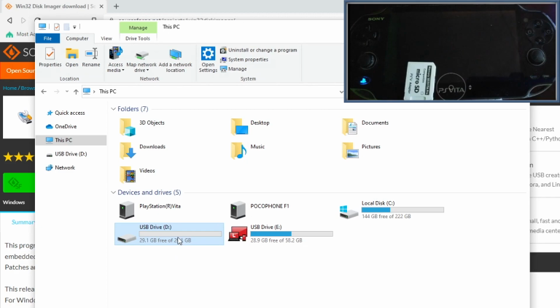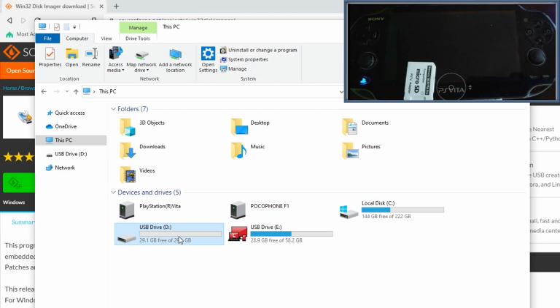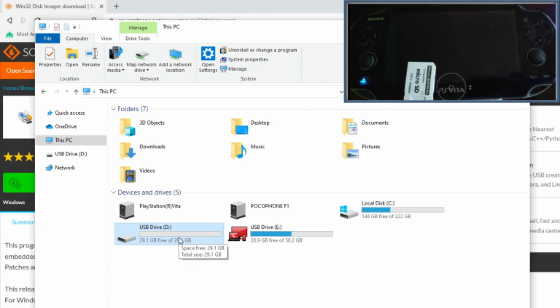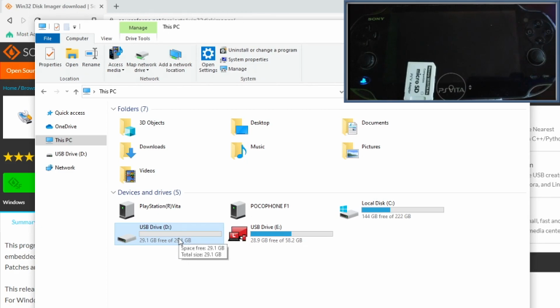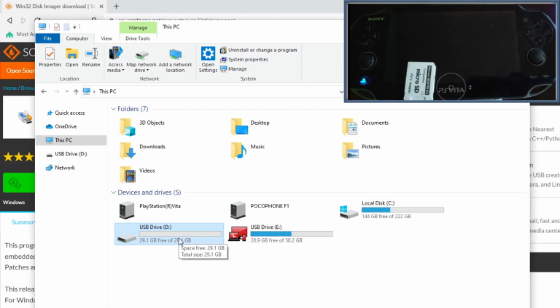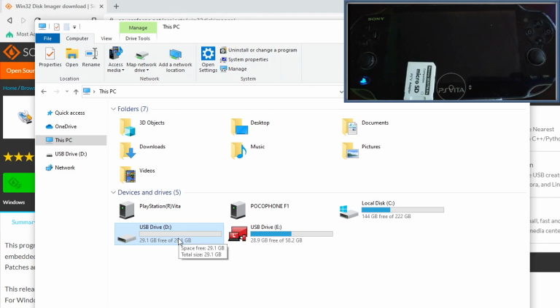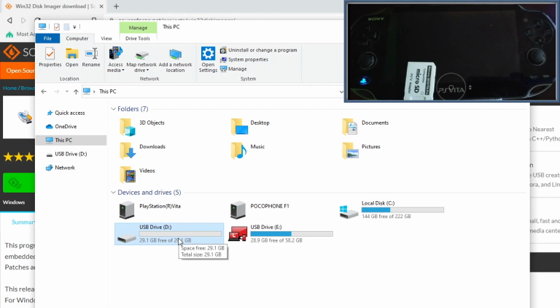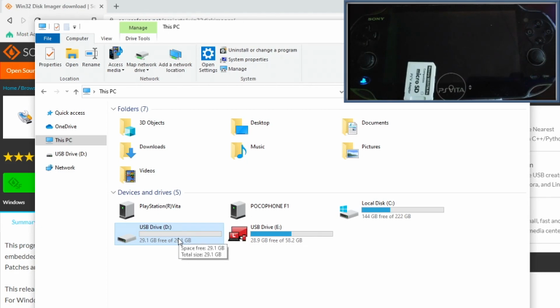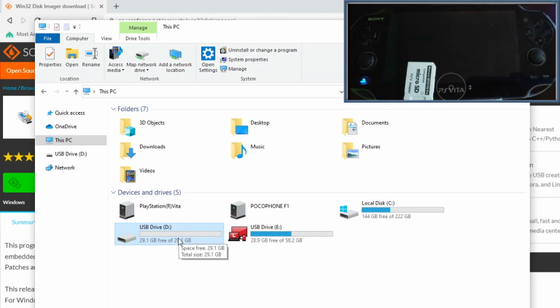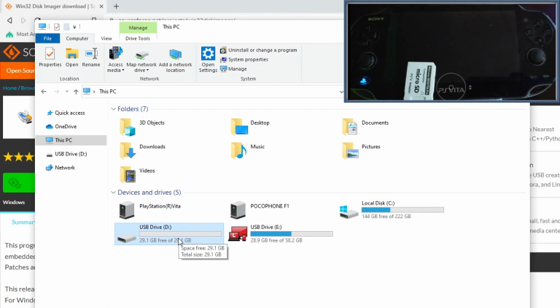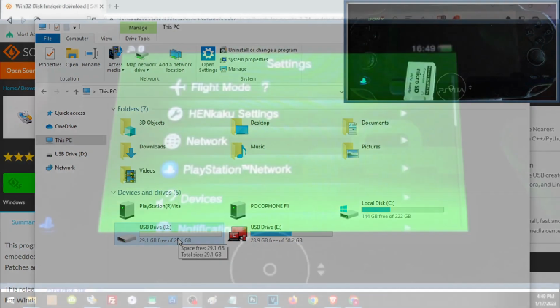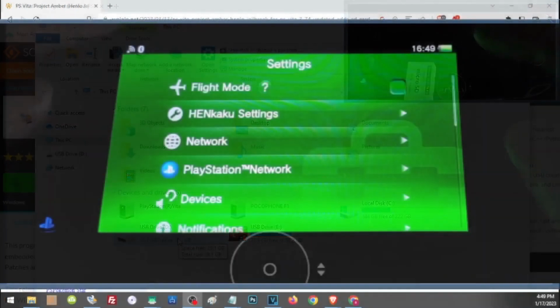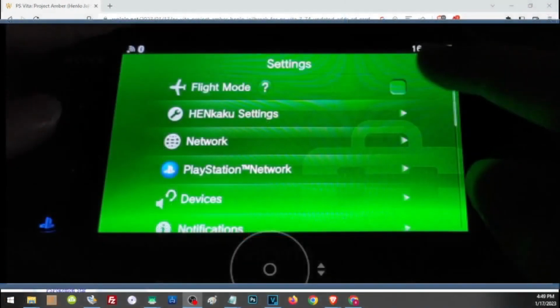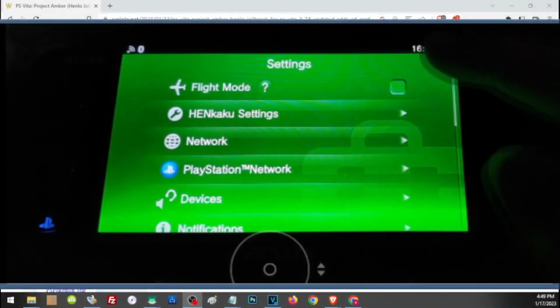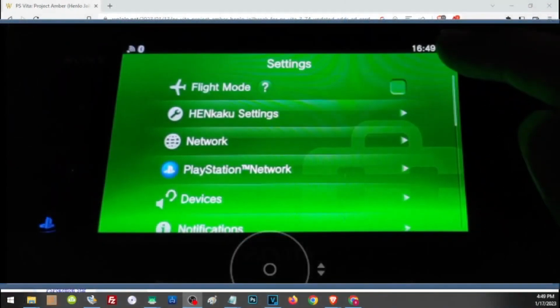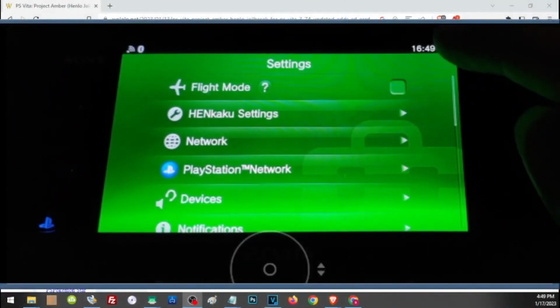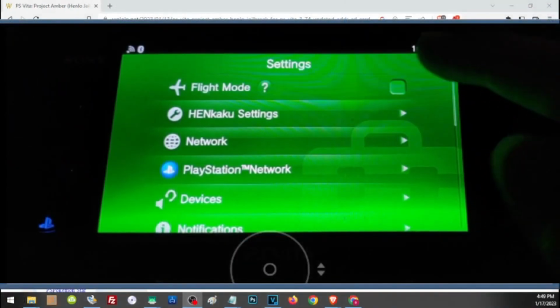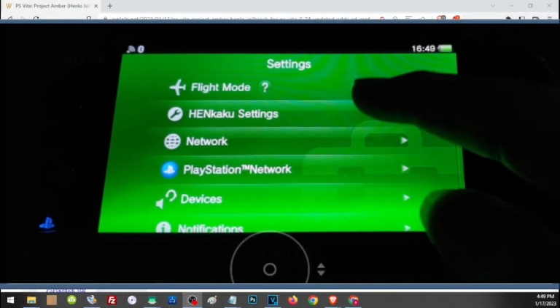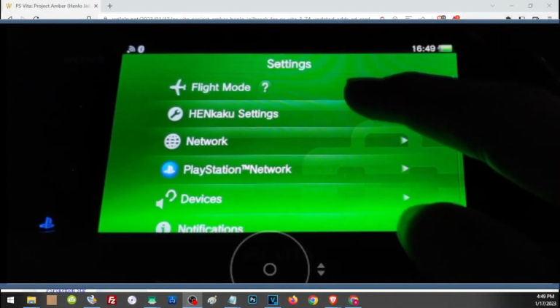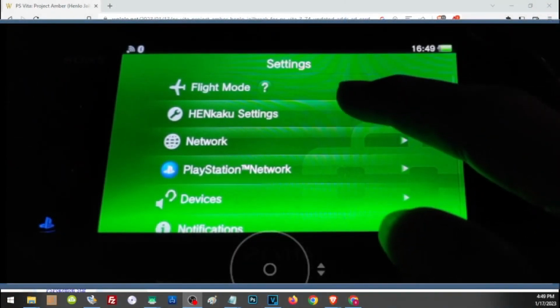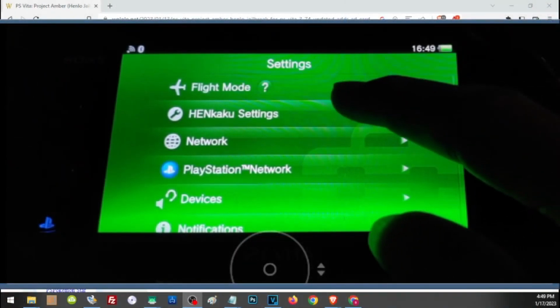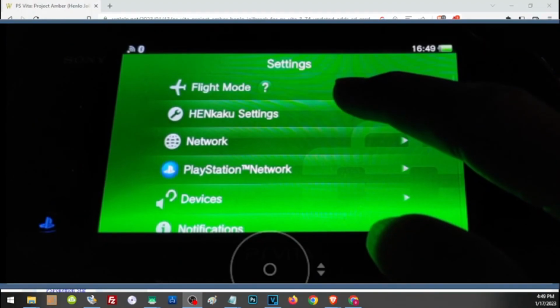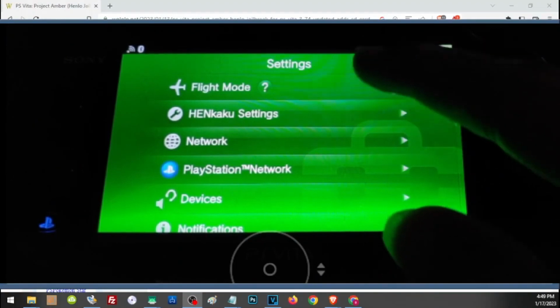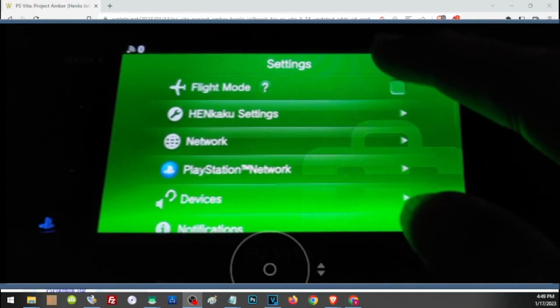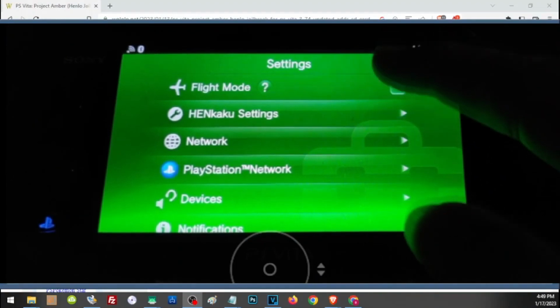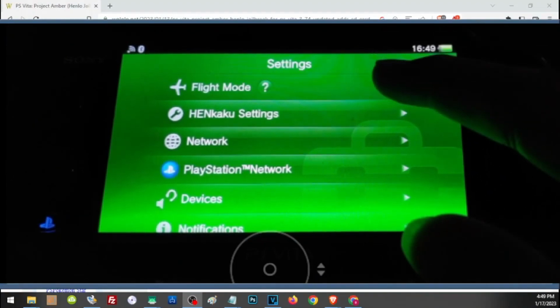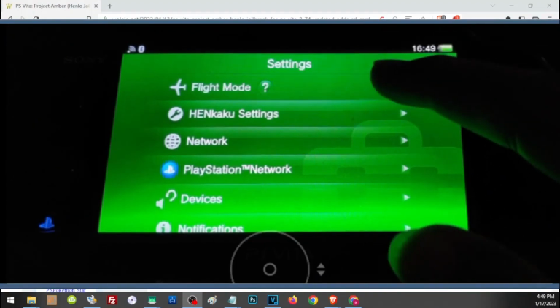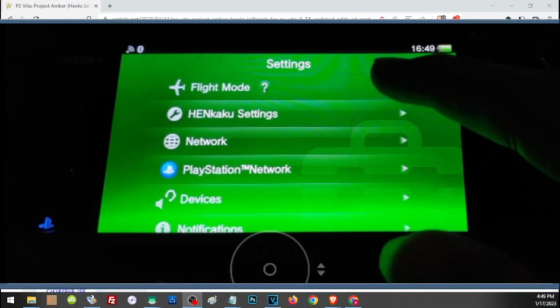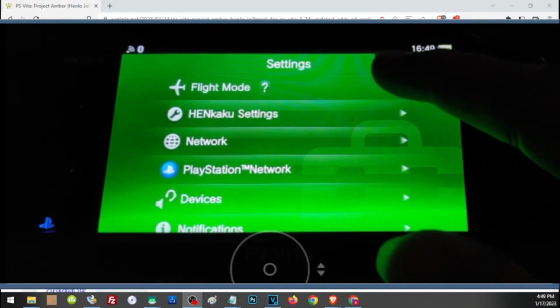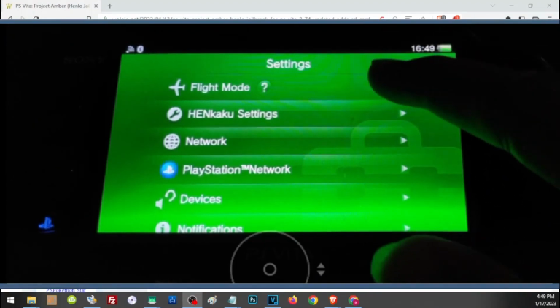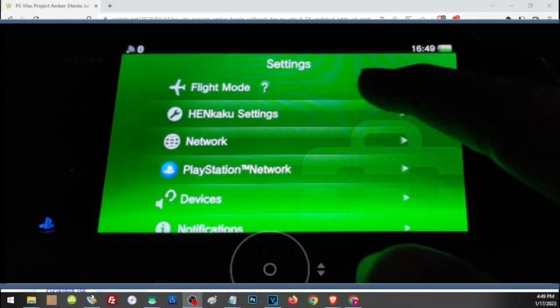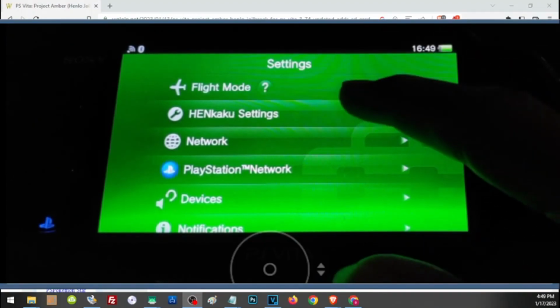Next, we need to enable Unsafe Homebrew here in the HENkaku settings.